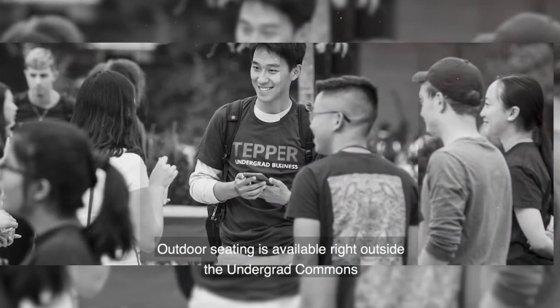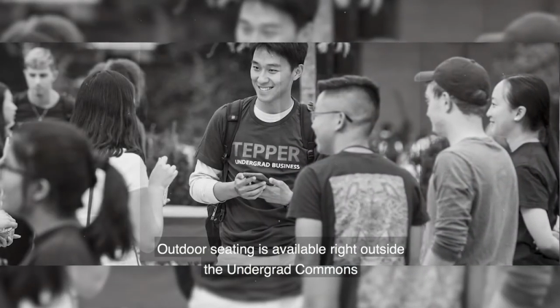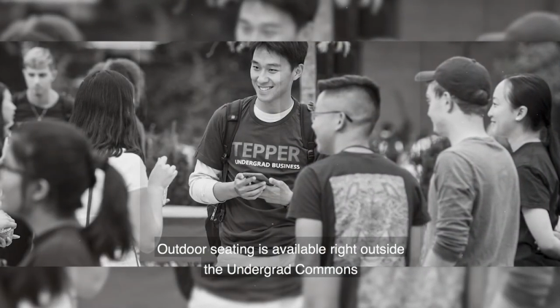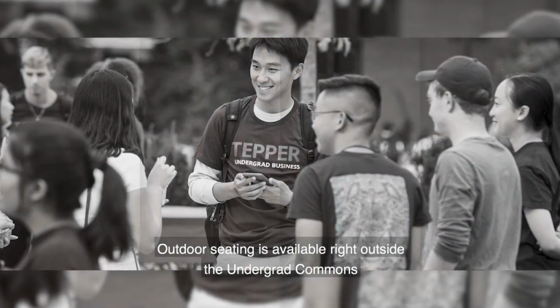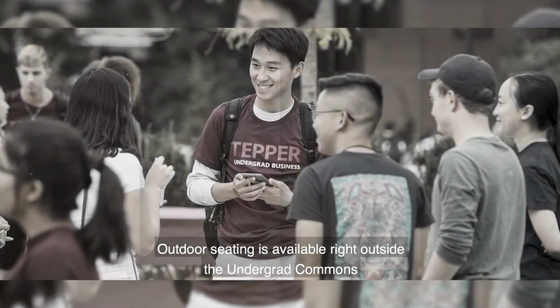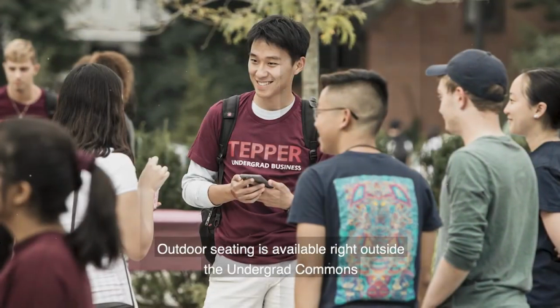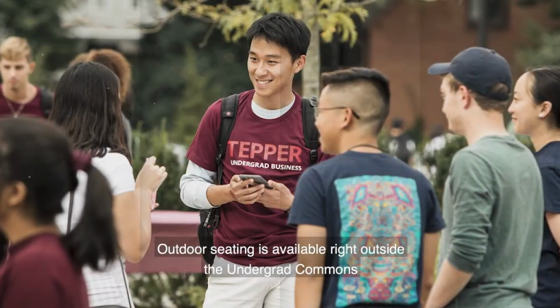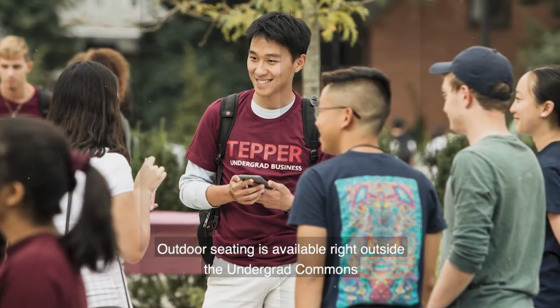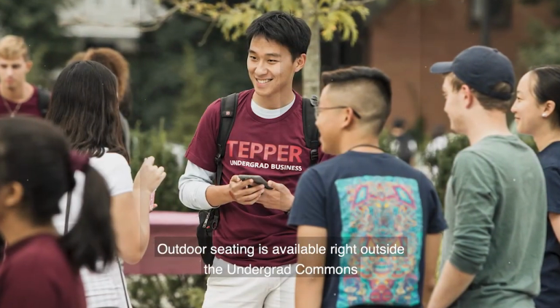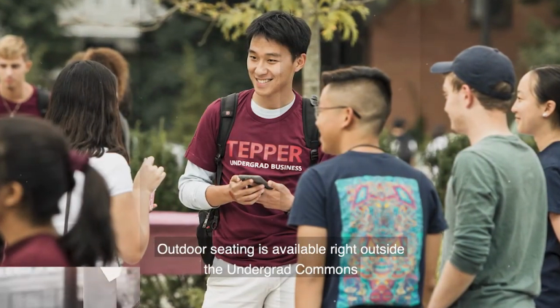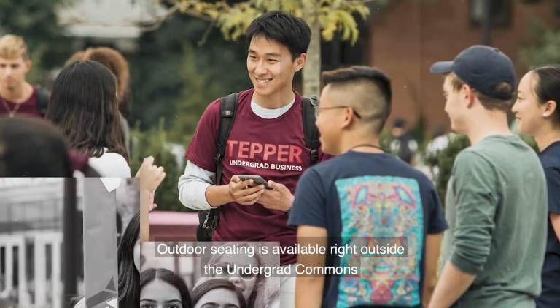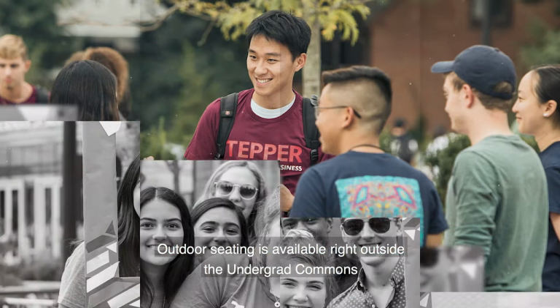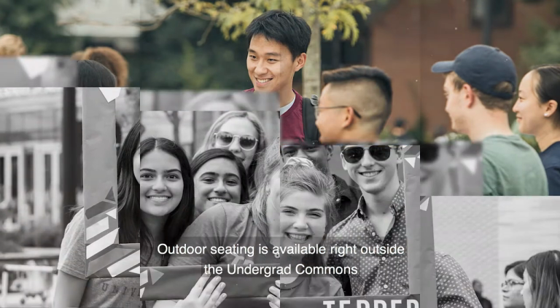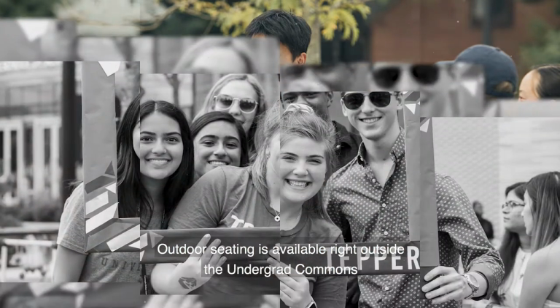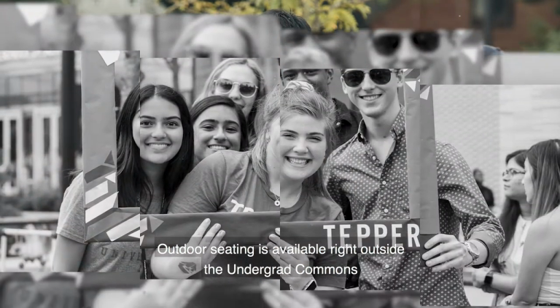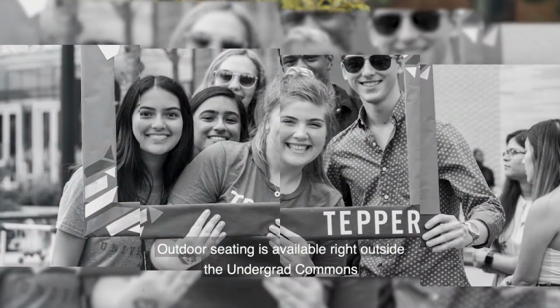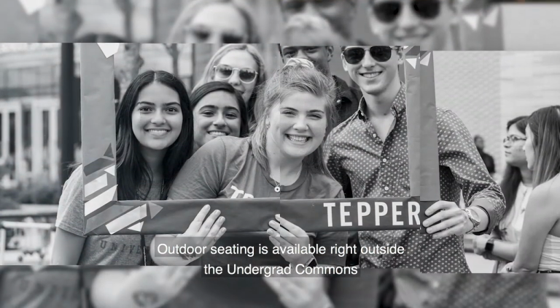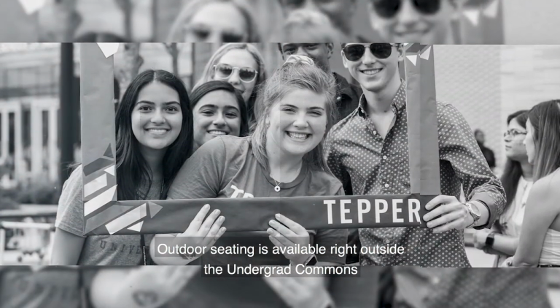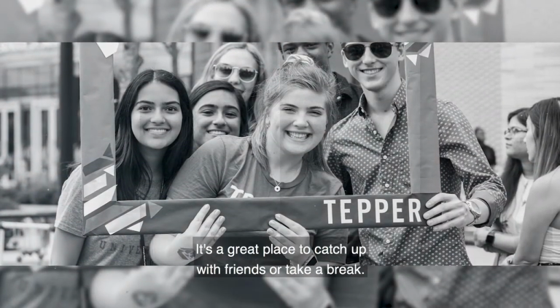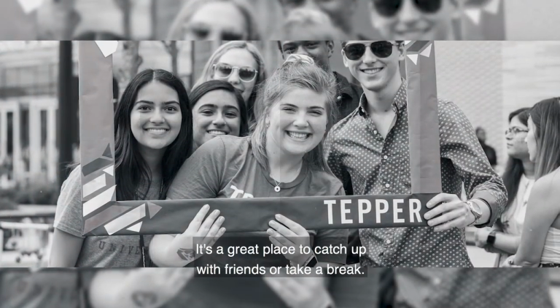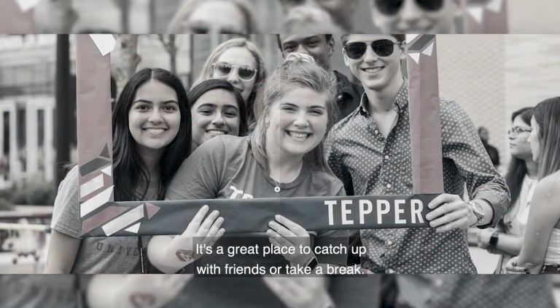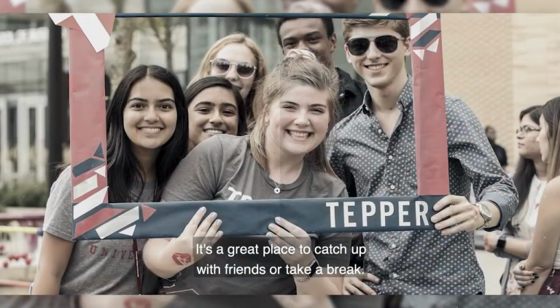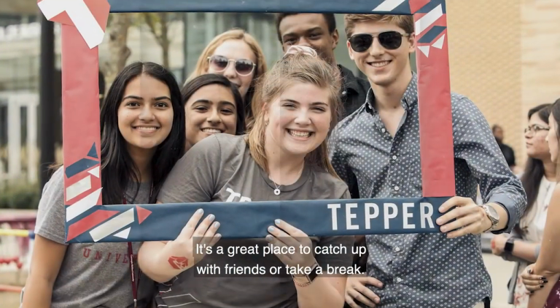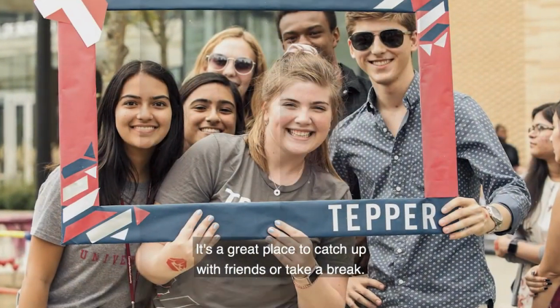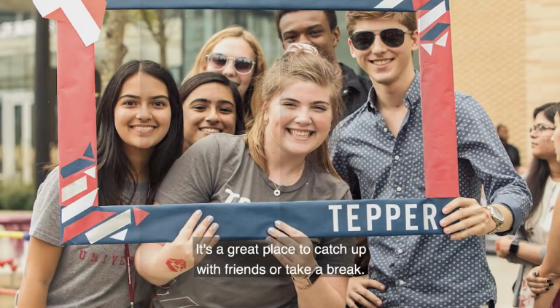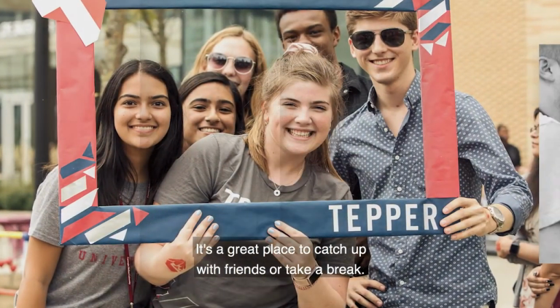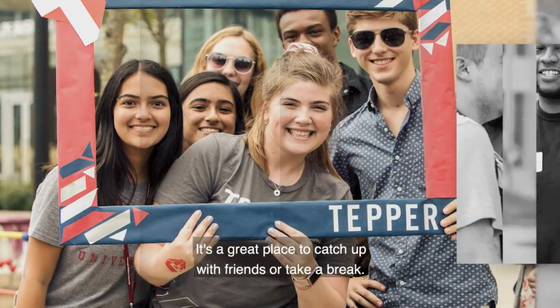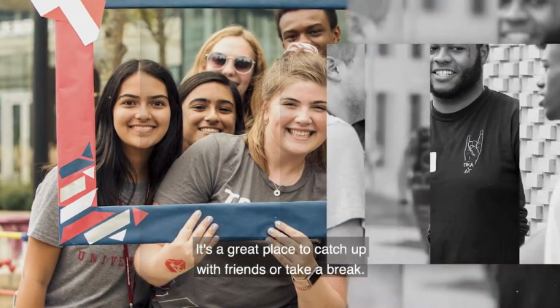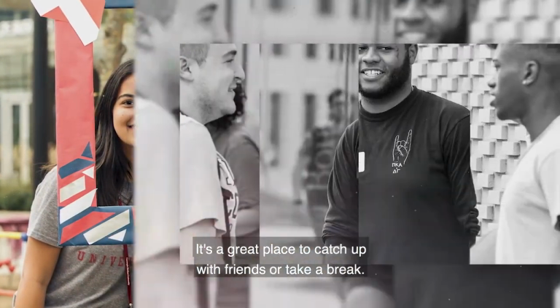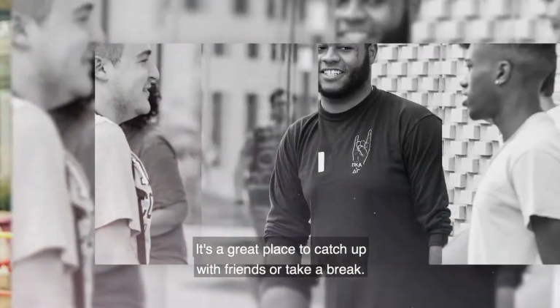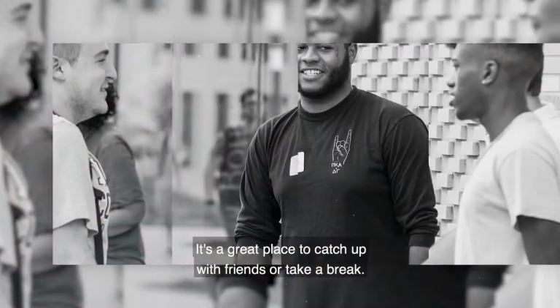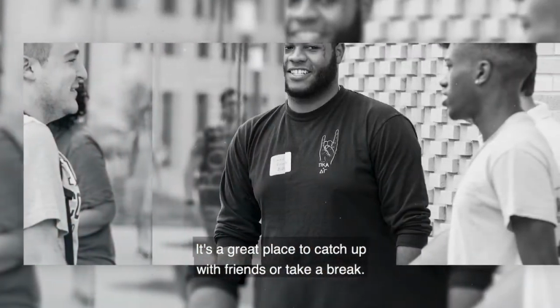Outdoor seating is available right outside the Undergrad Commons. It's a great place to catch up with friends or take a break.